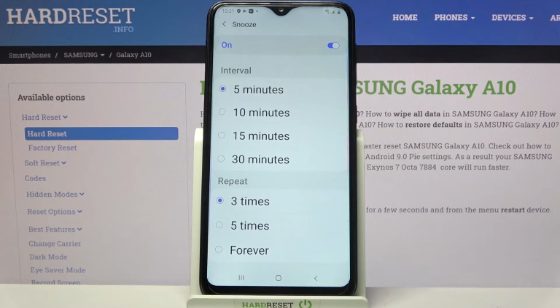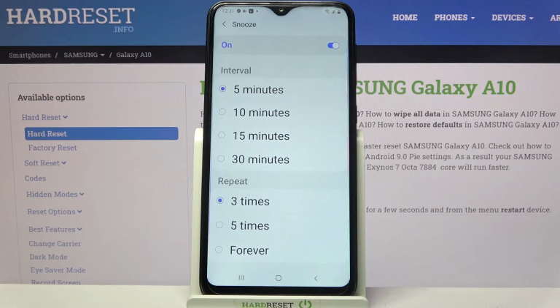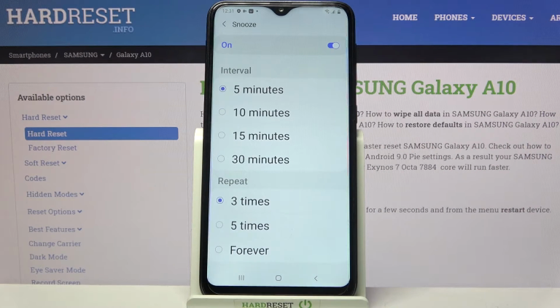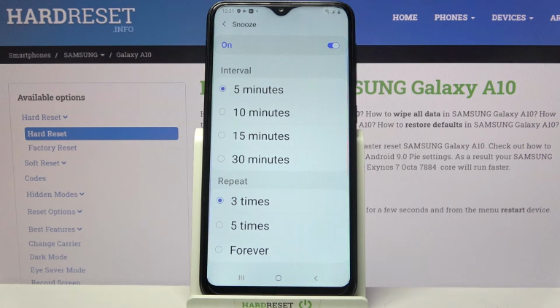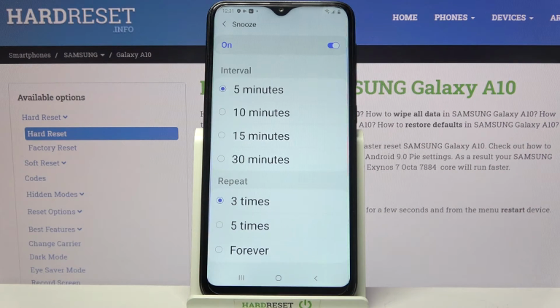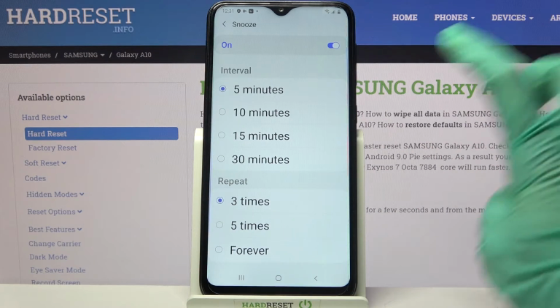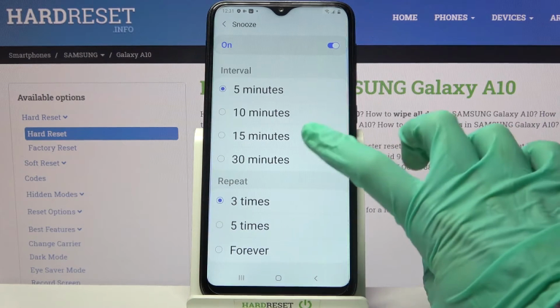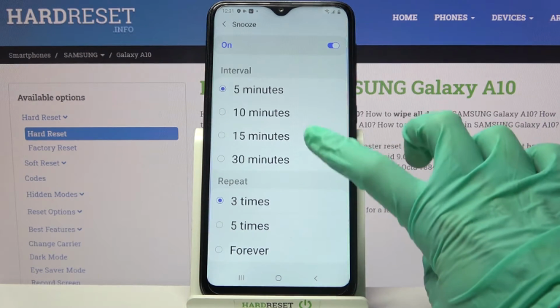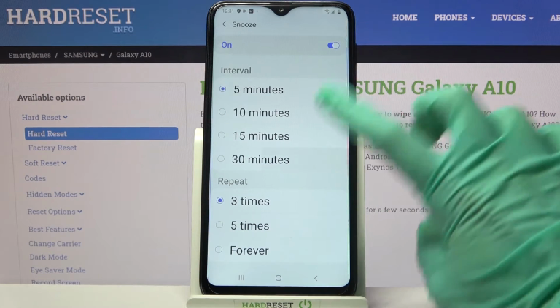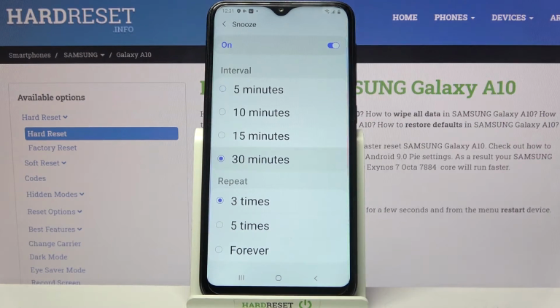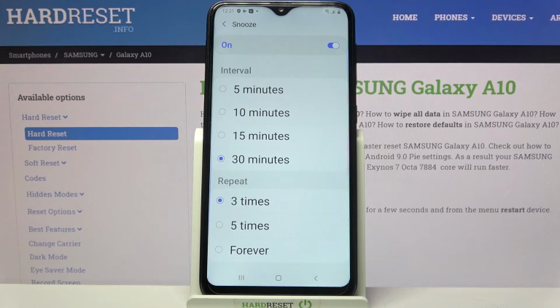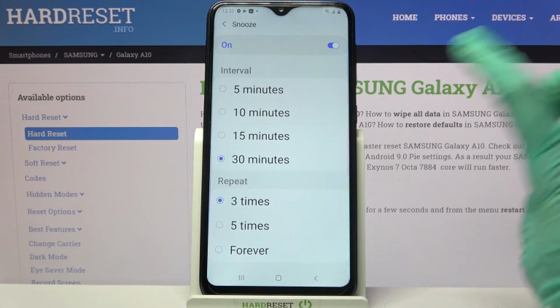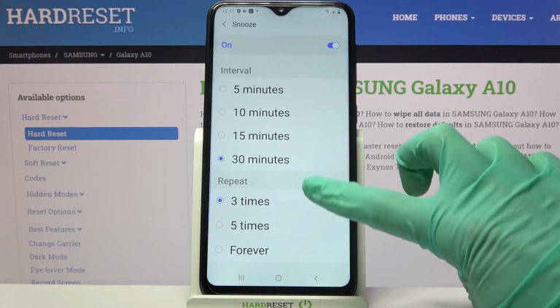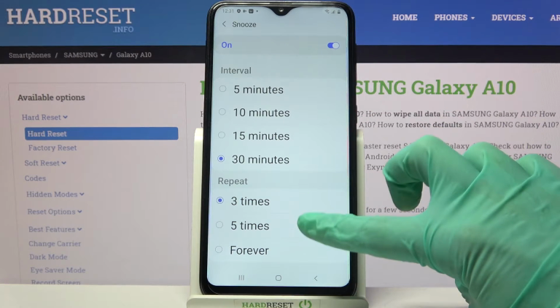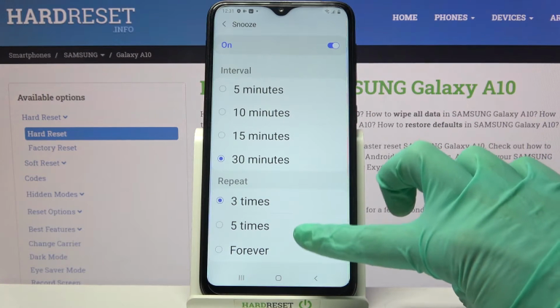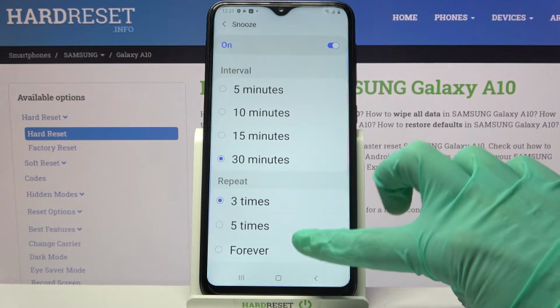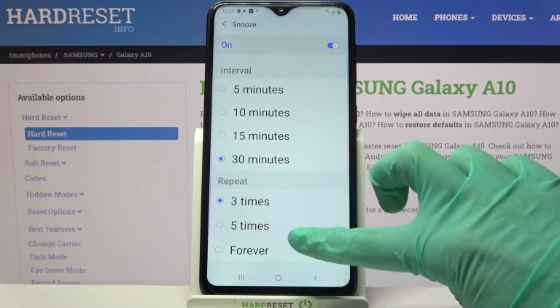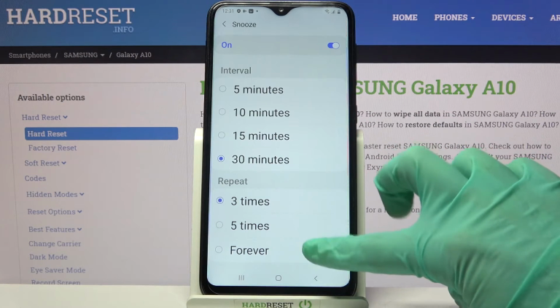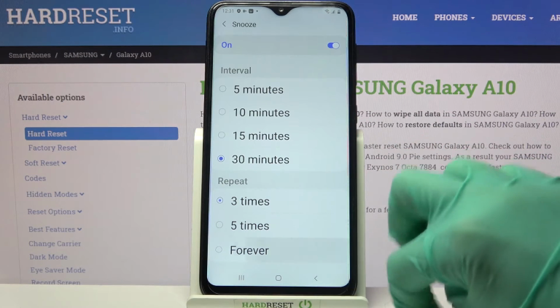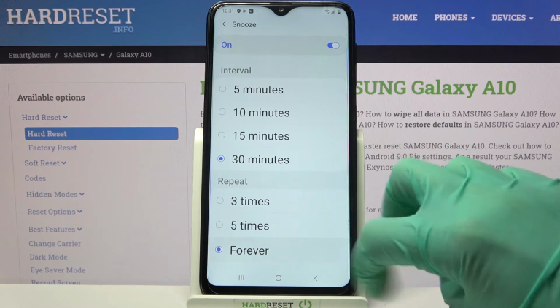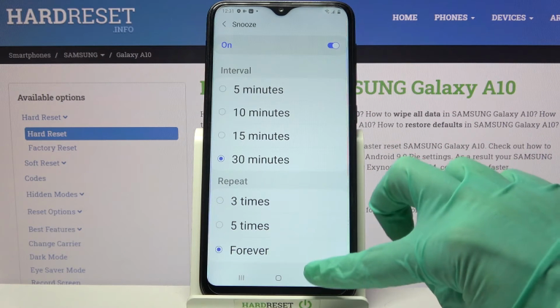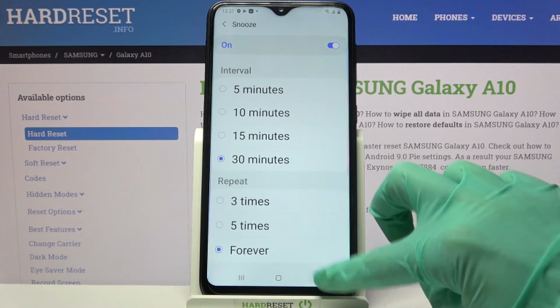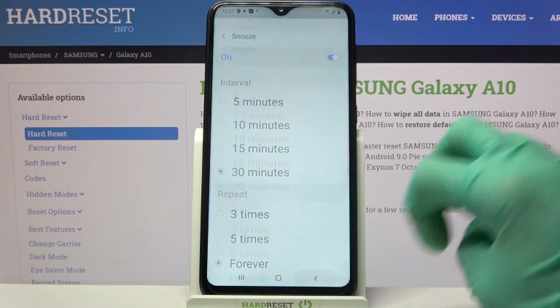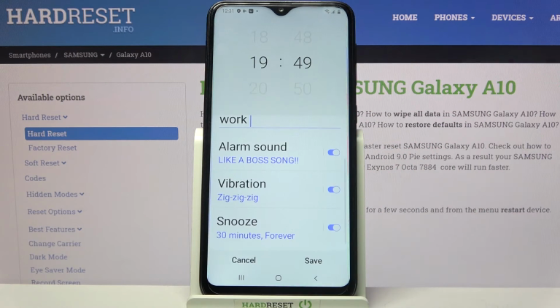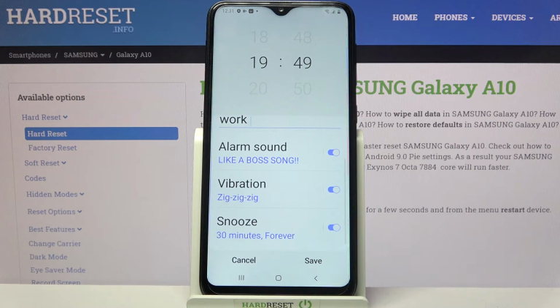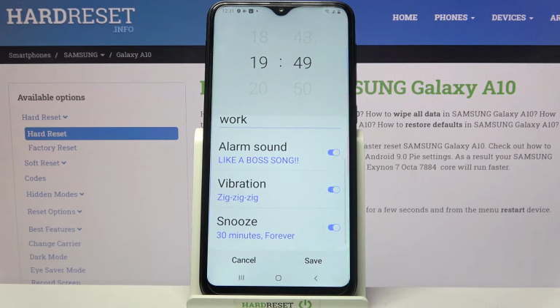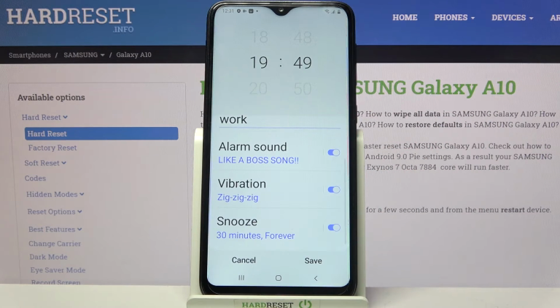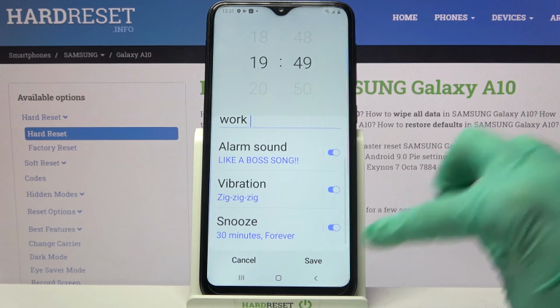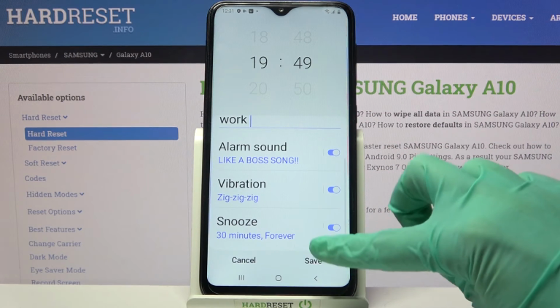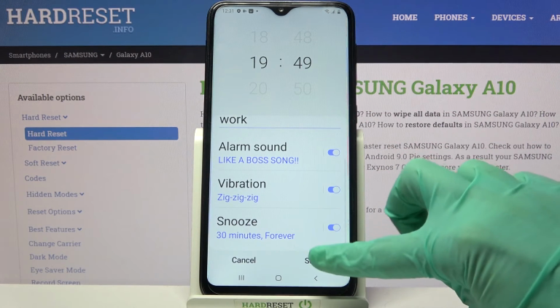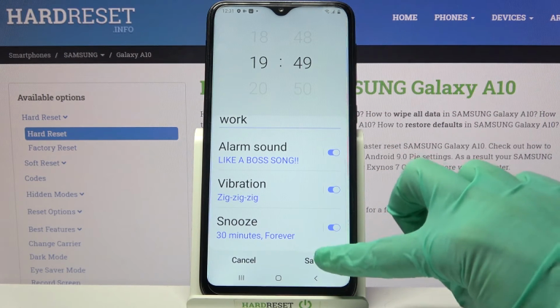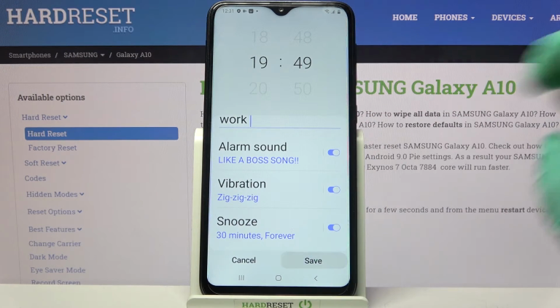Over here you can pick how many minutes it will take and how many times it will repeat. After that, to save your alarm, click on save.